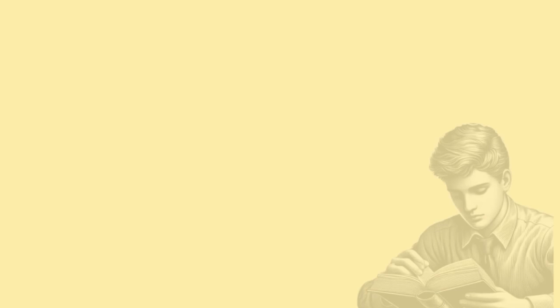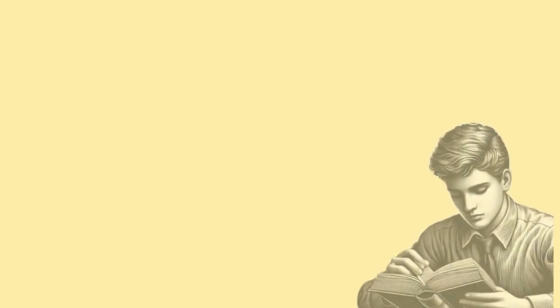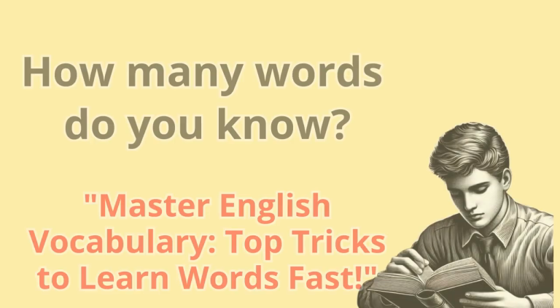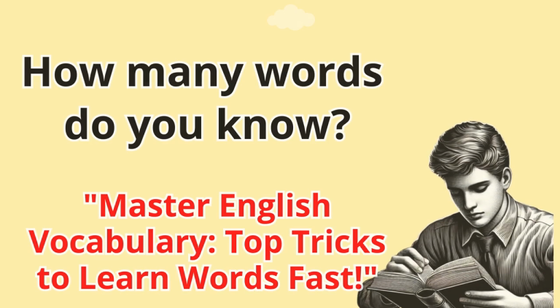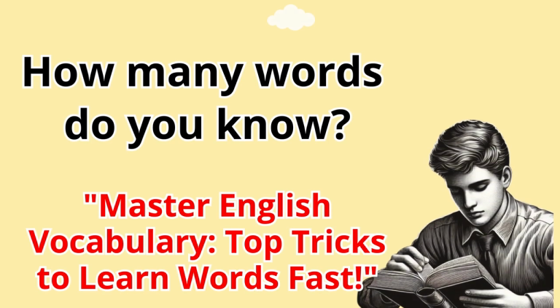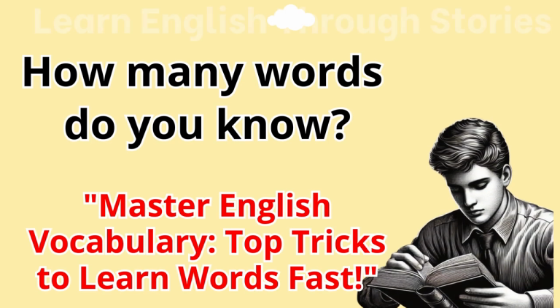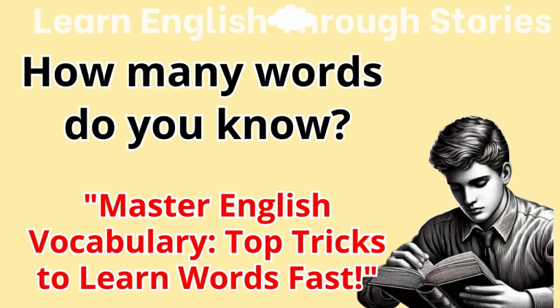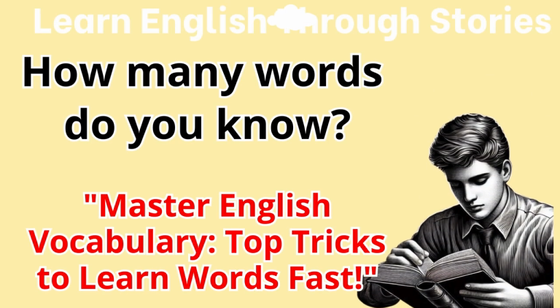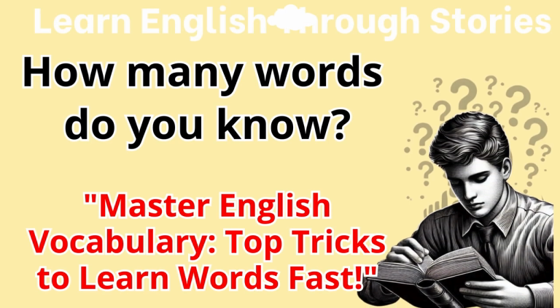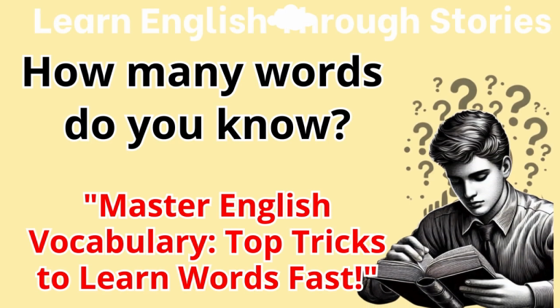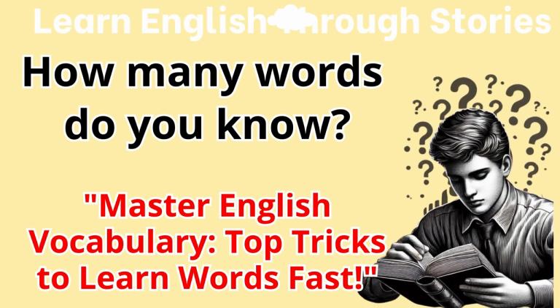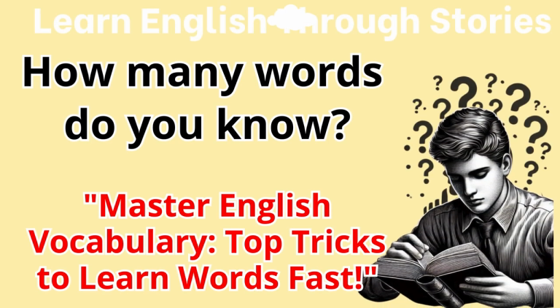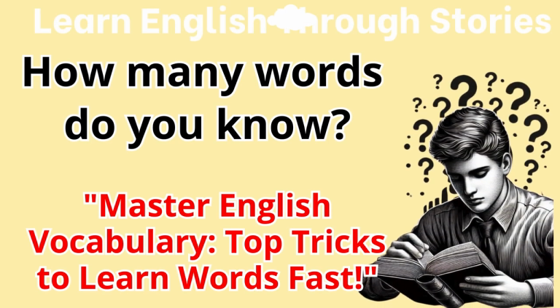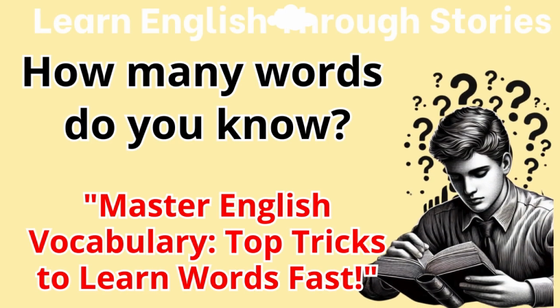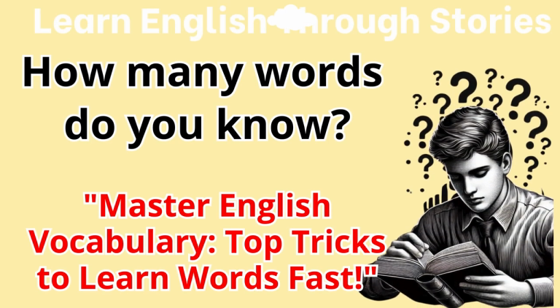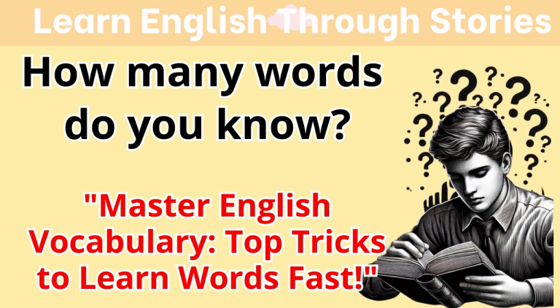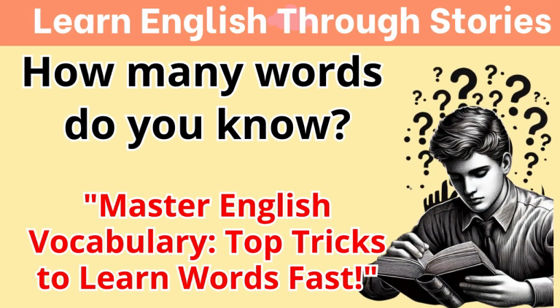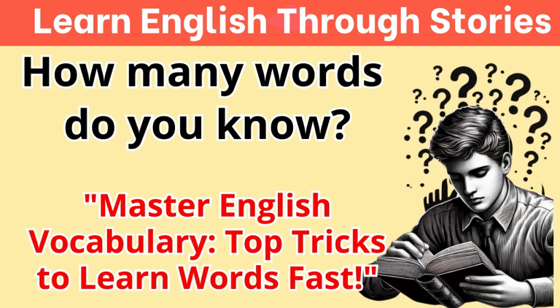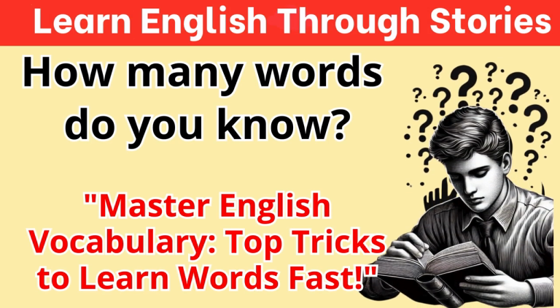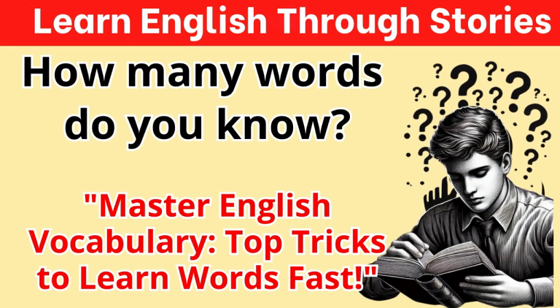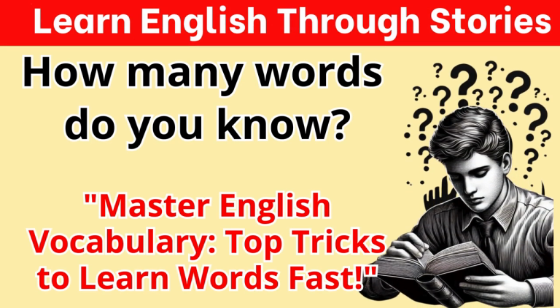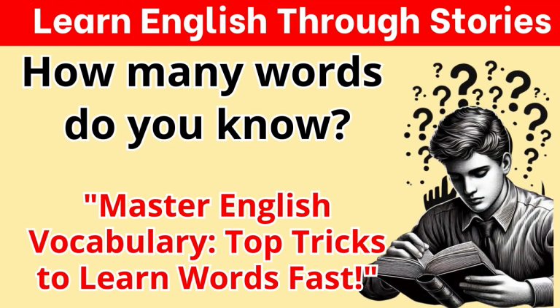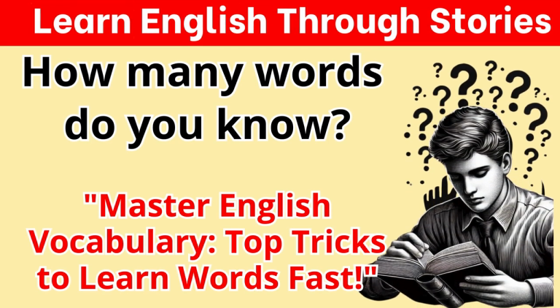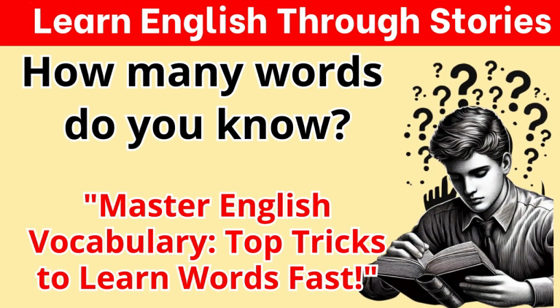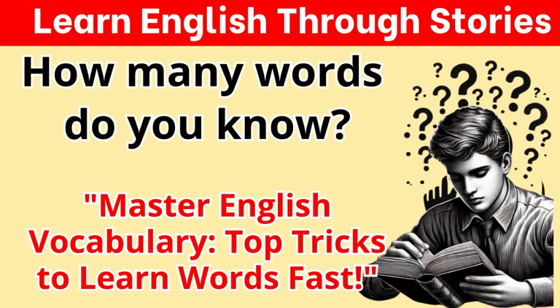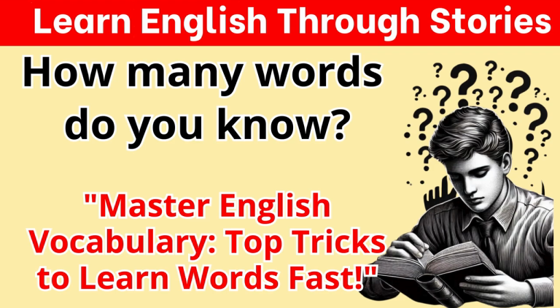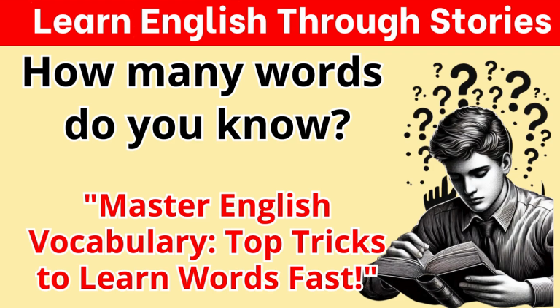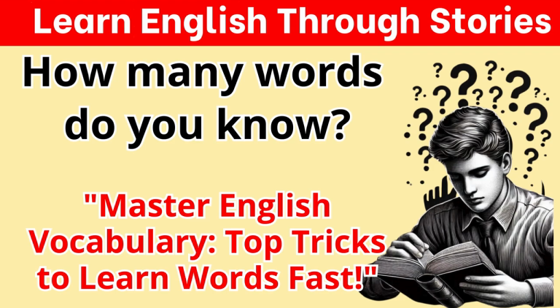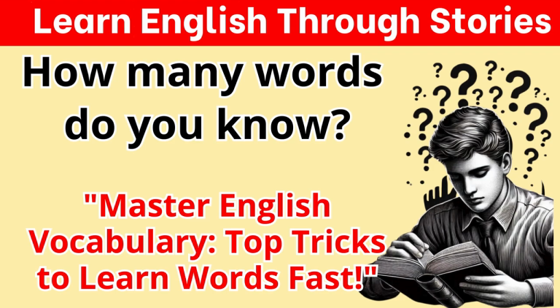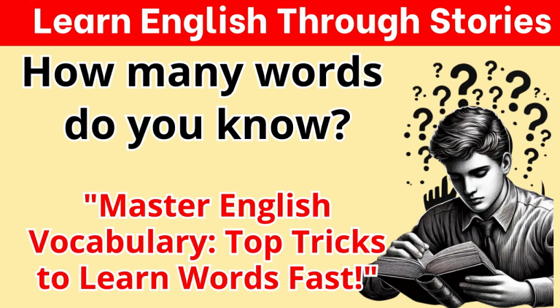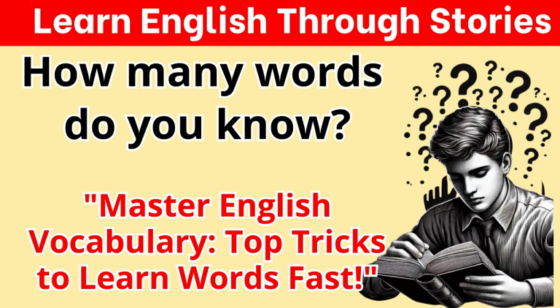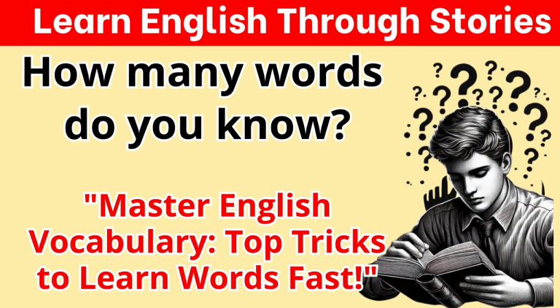How many words do you know? Master English Vocabulary: Top Tricks to Learn Words Fast.